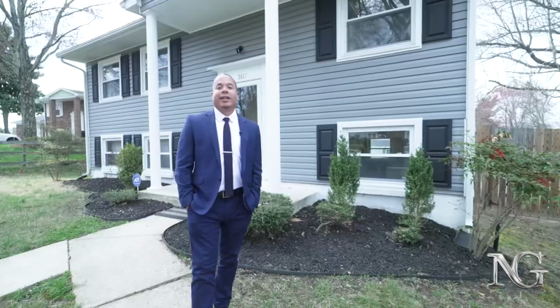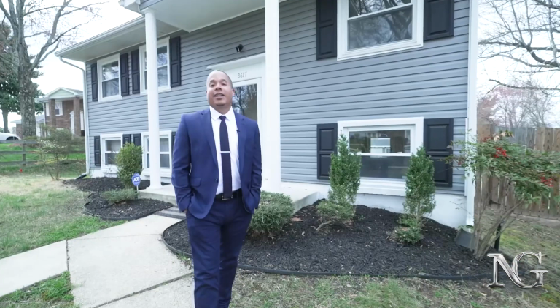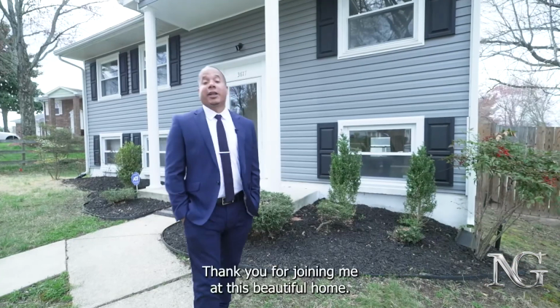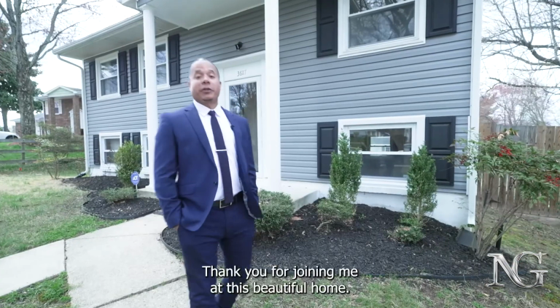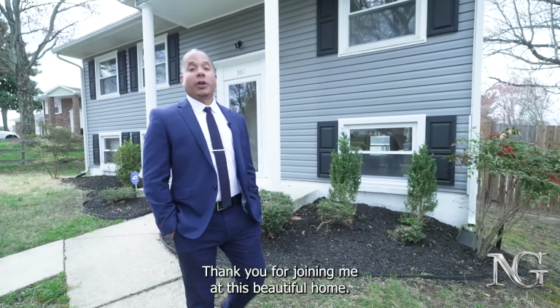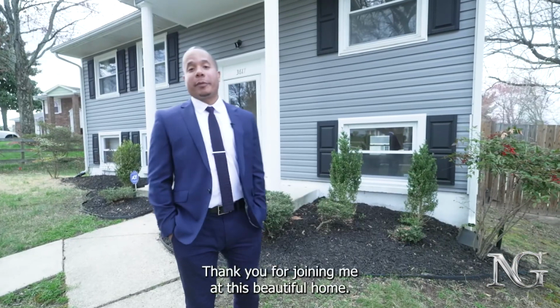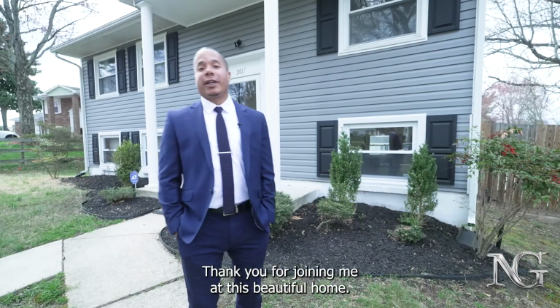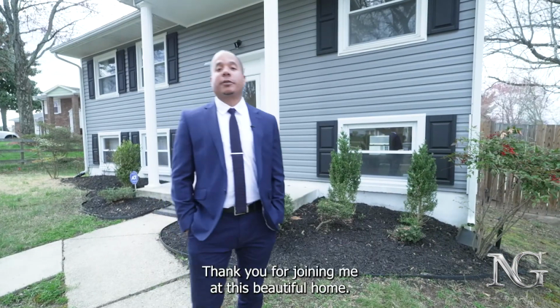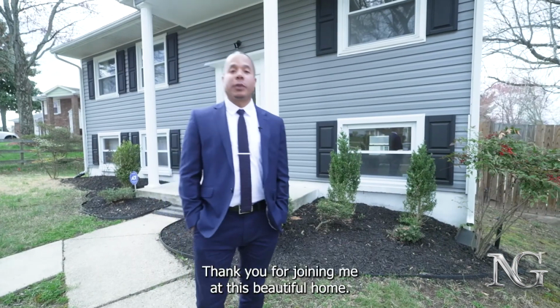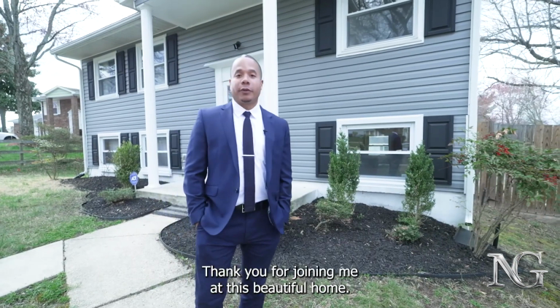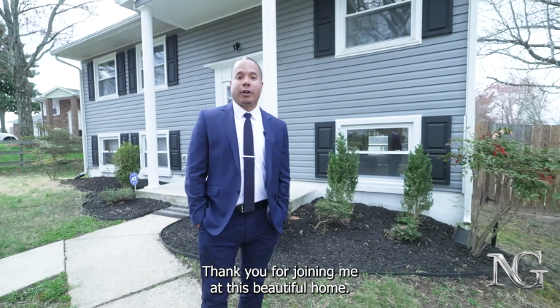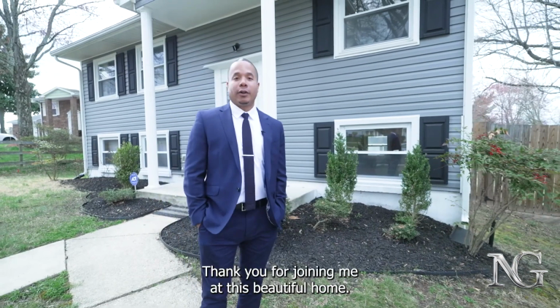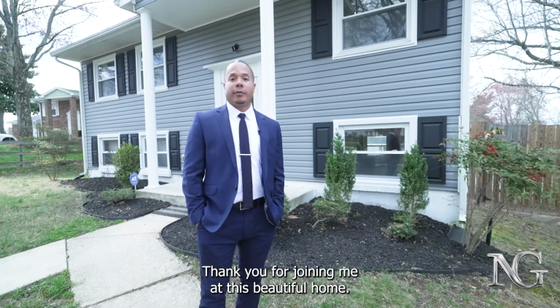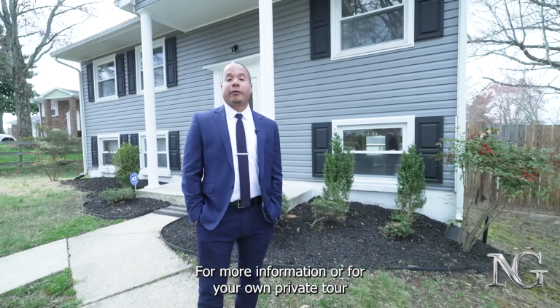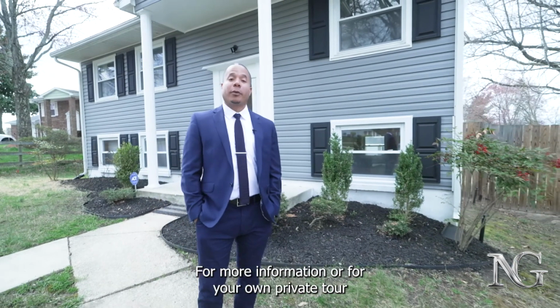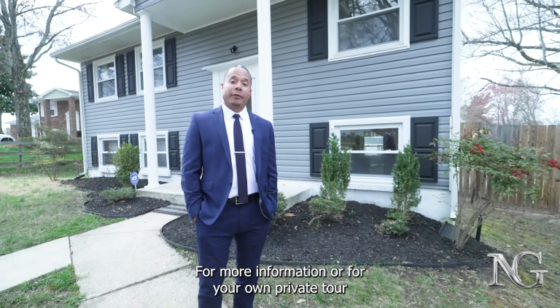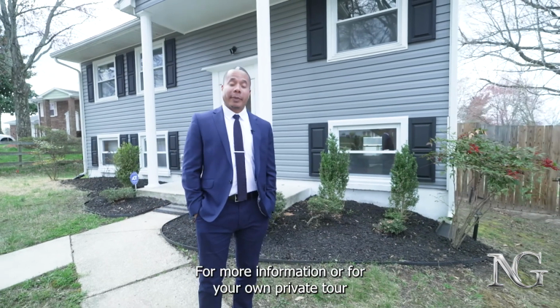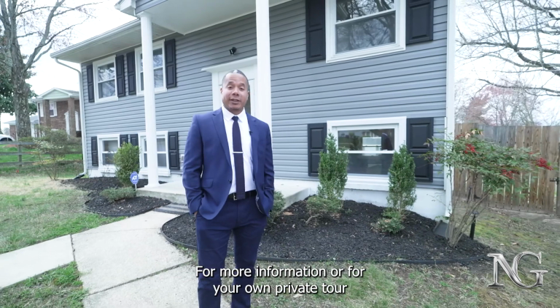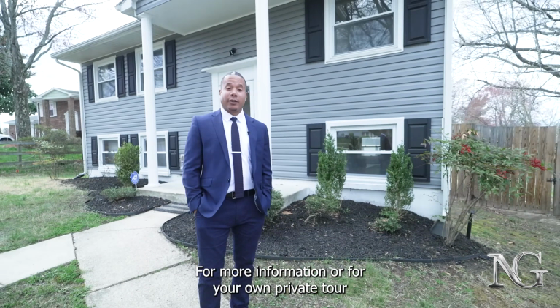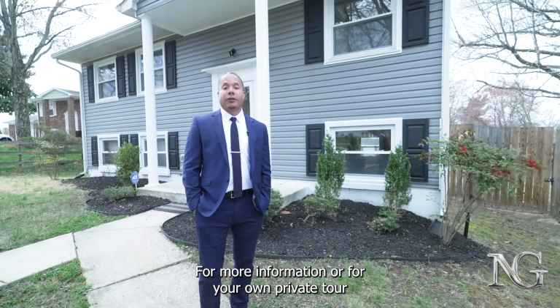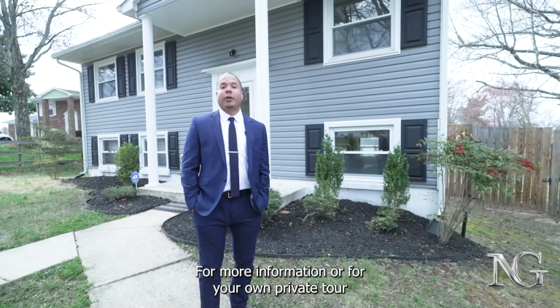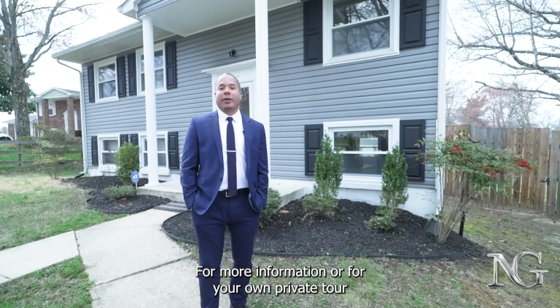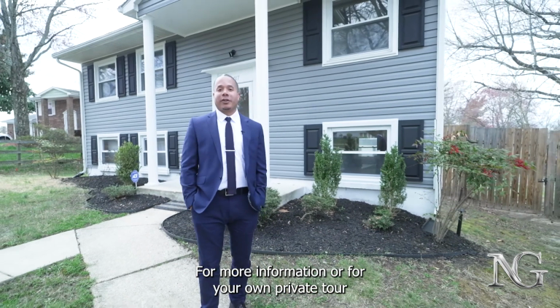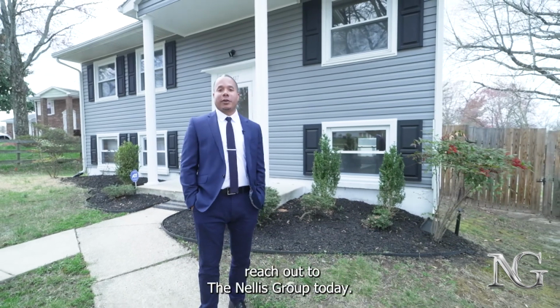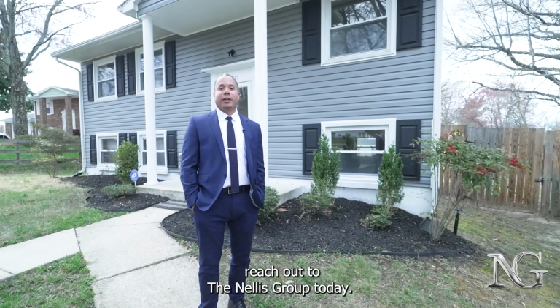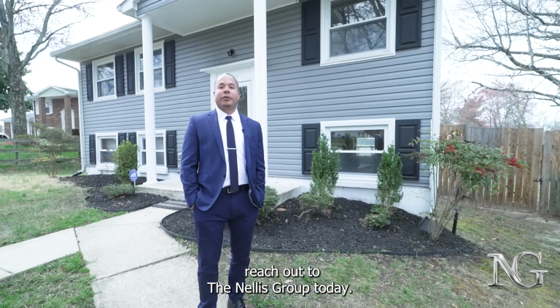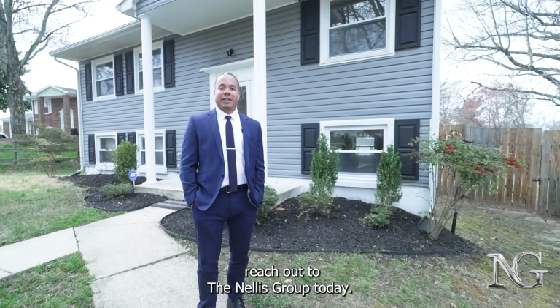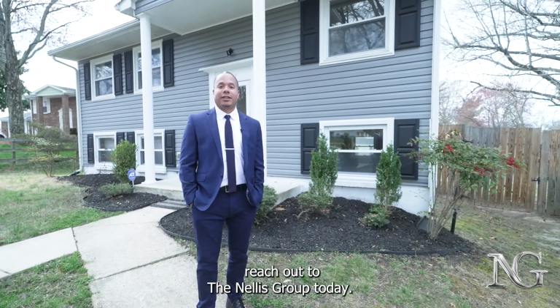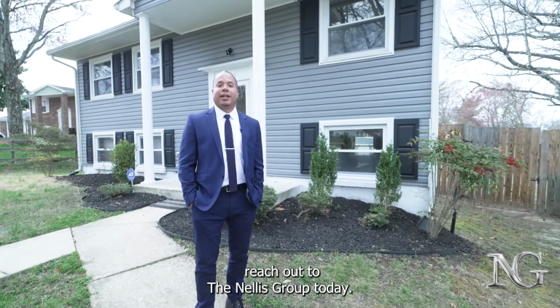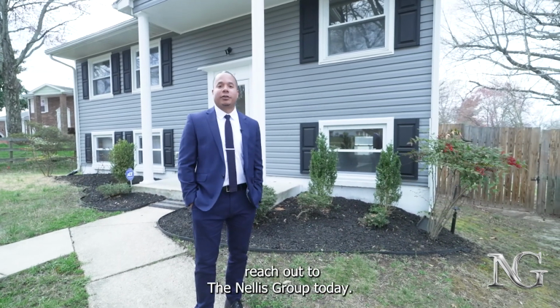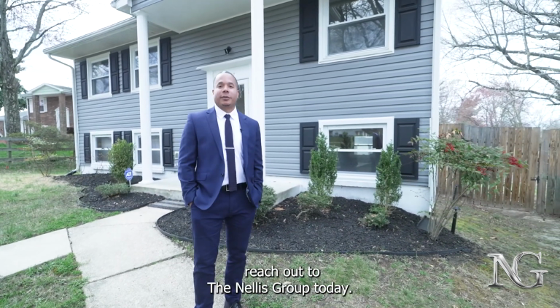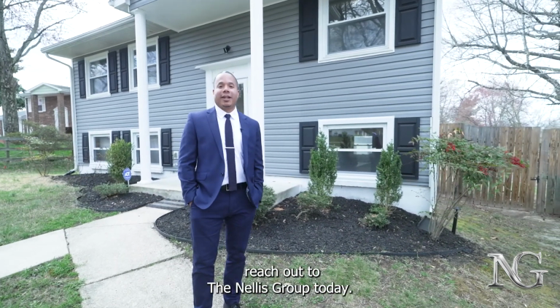Thank you for joining me at this beautiful home. For more information or for your own private tour, reach out to the Nellis Group today.